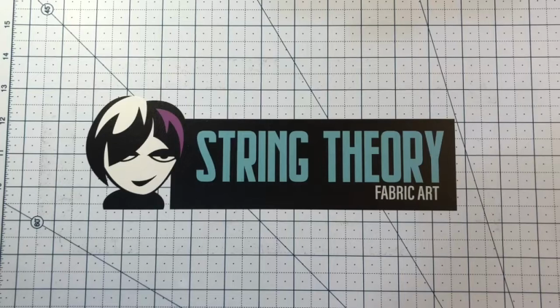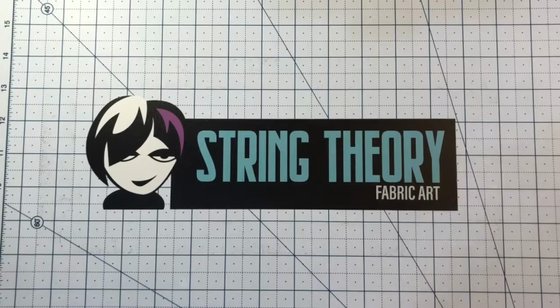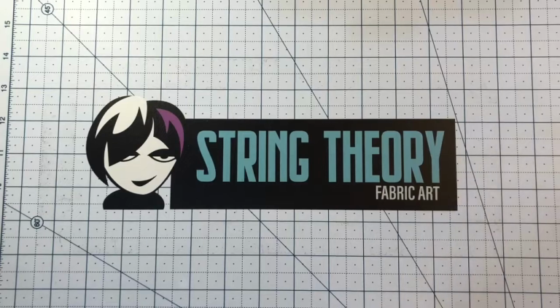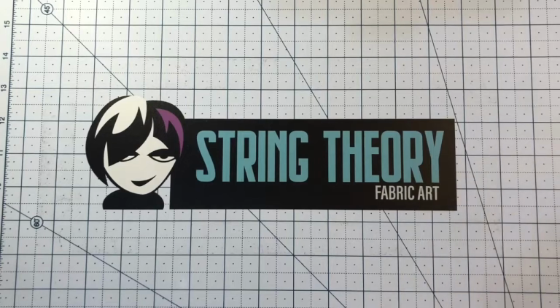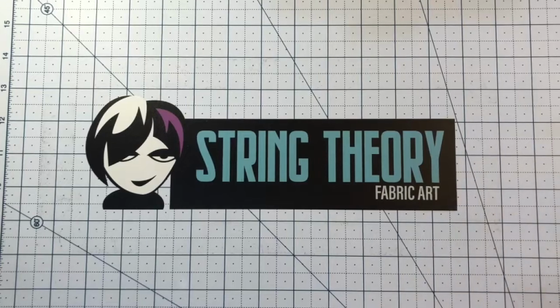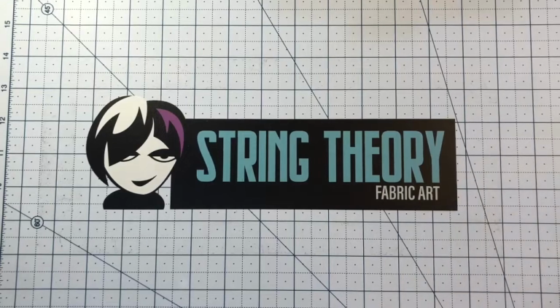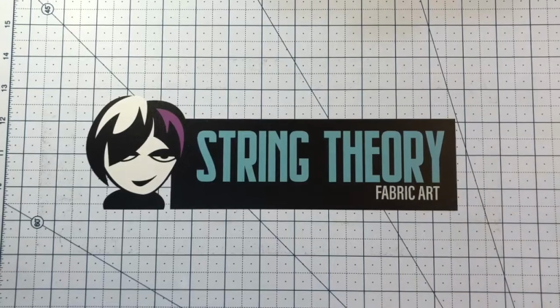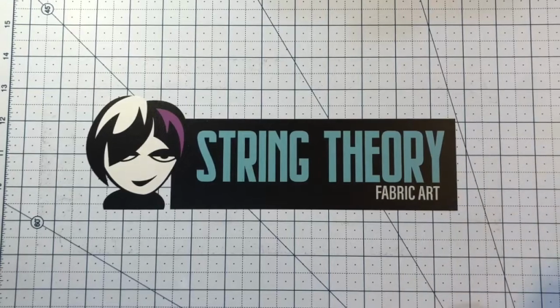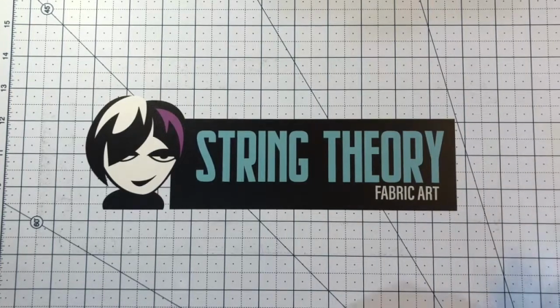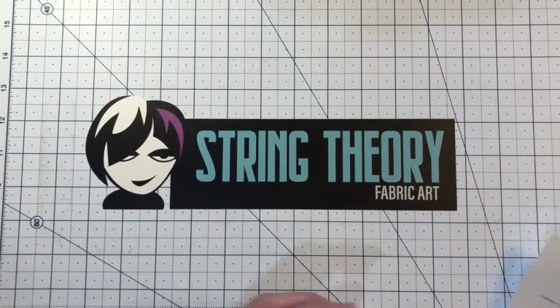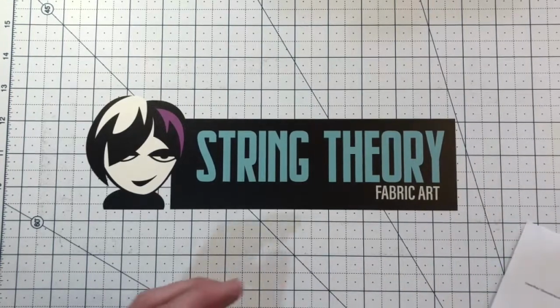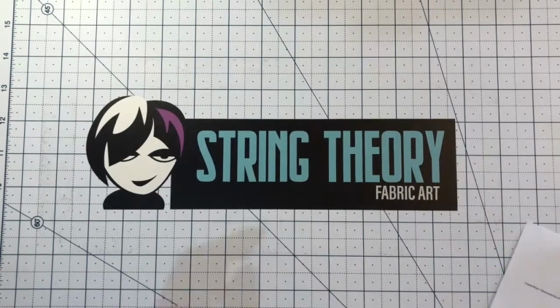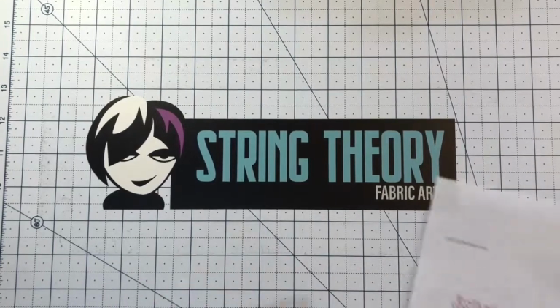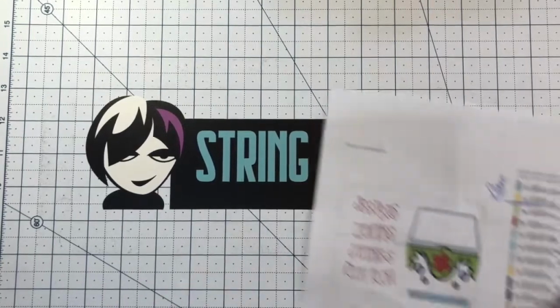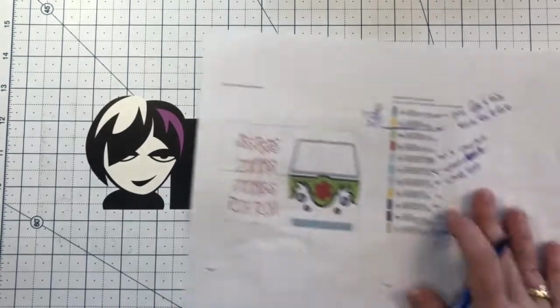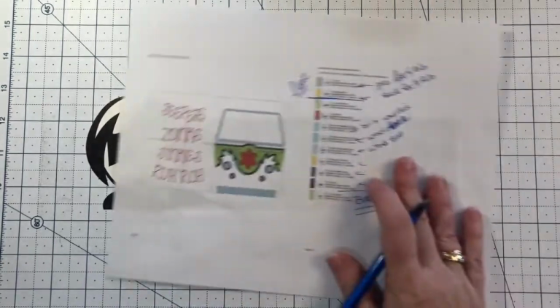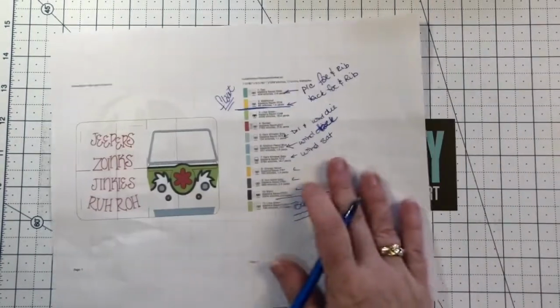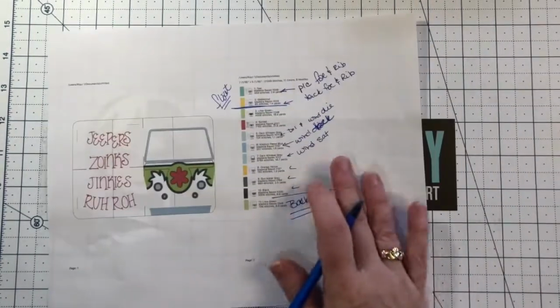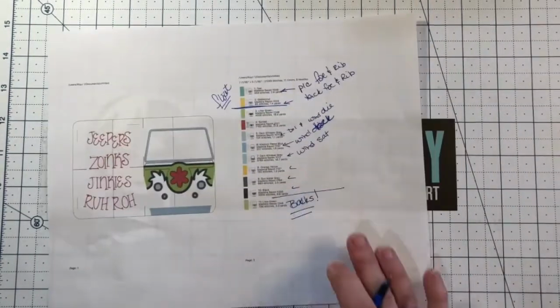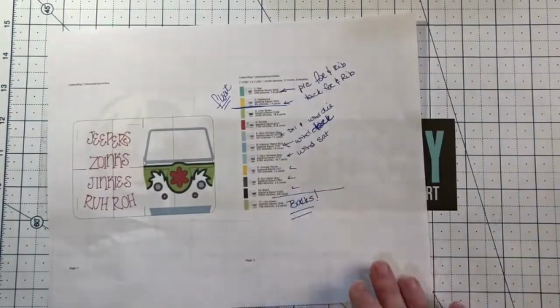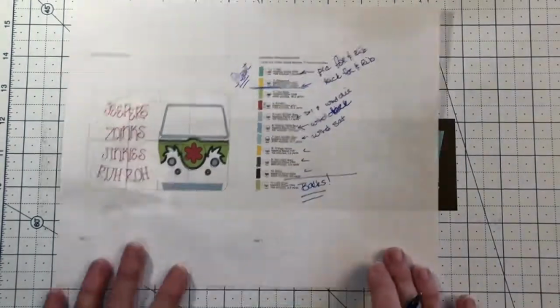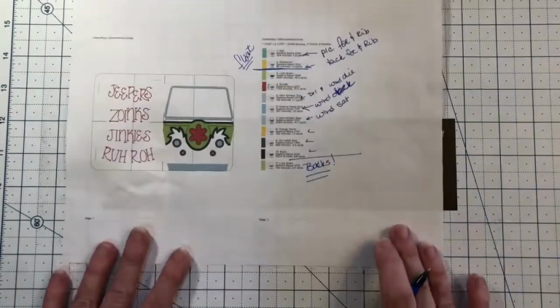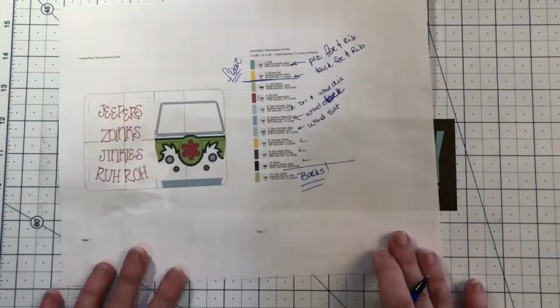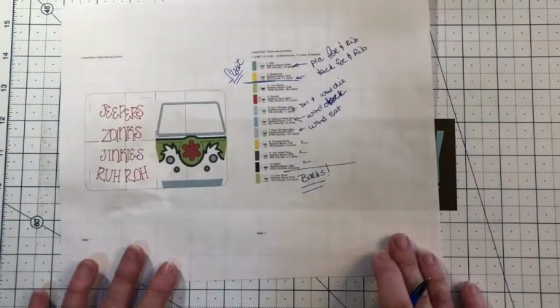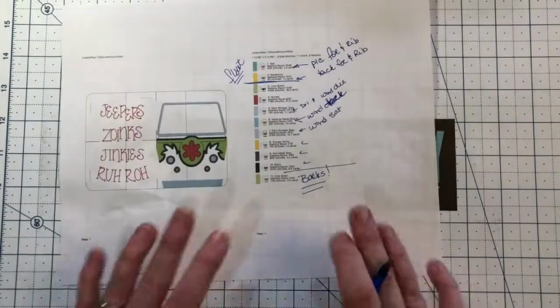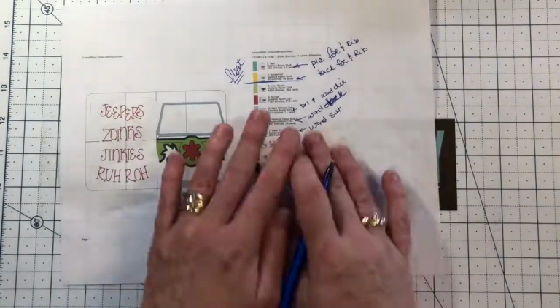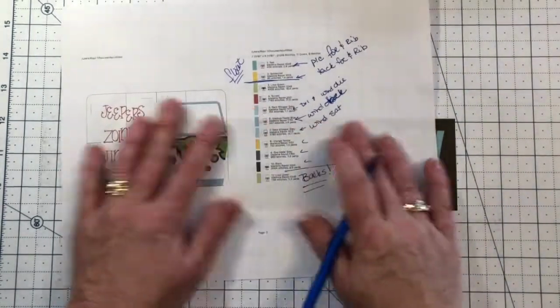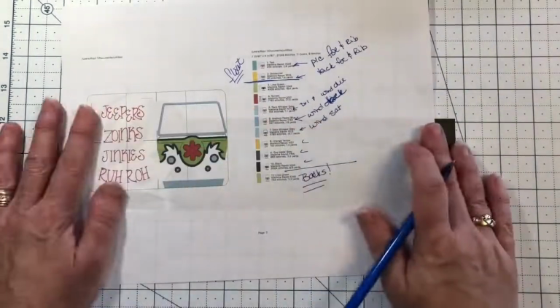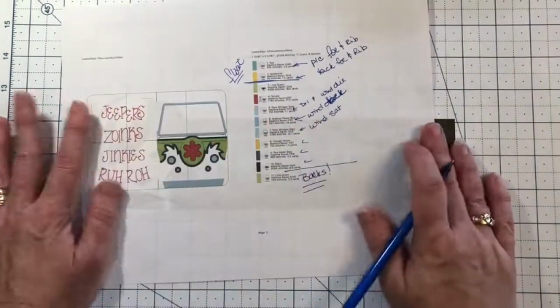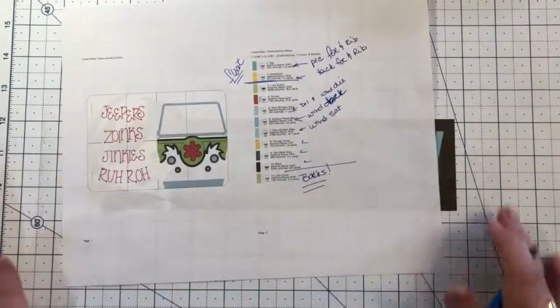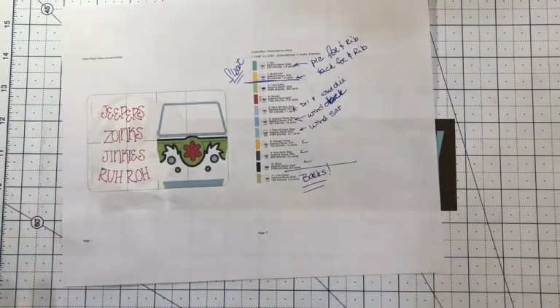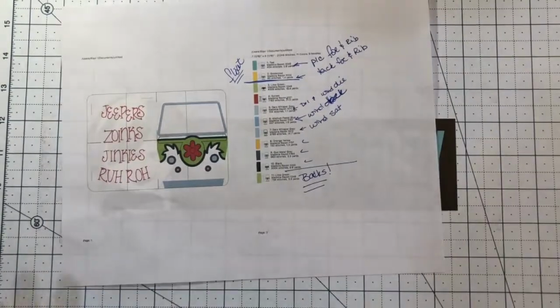Hello my lovelies! Continuing on our Scooby-Doo theme, we have our Scooby-Doo Posh Book.